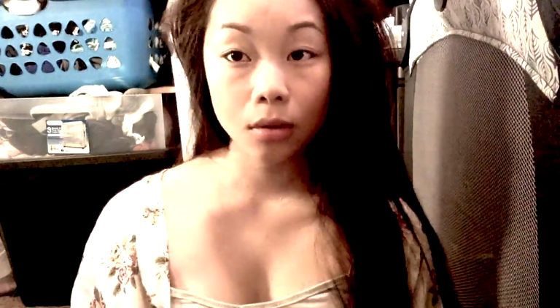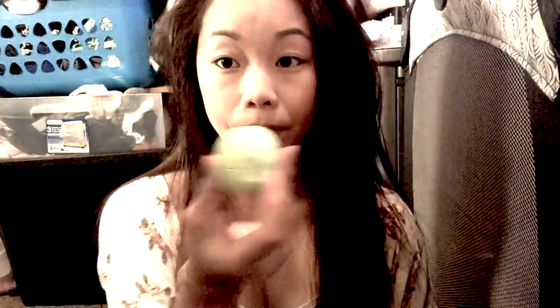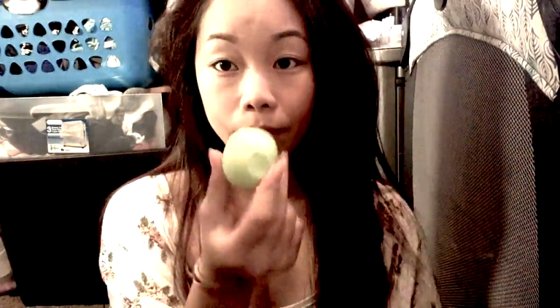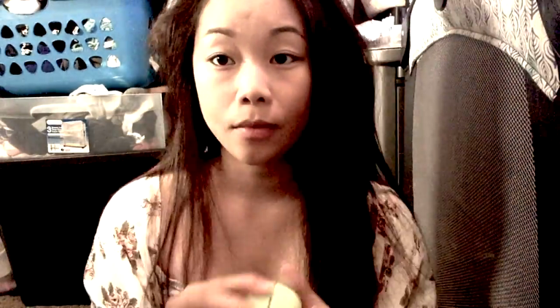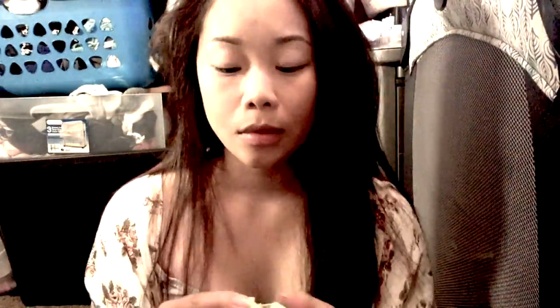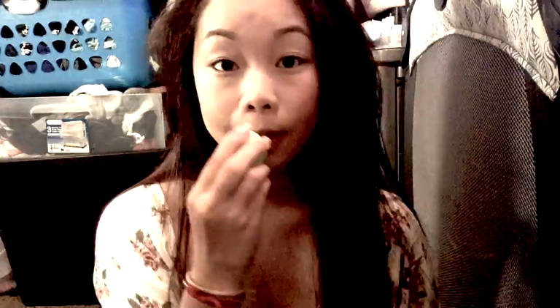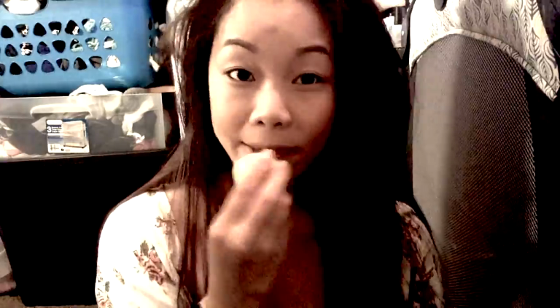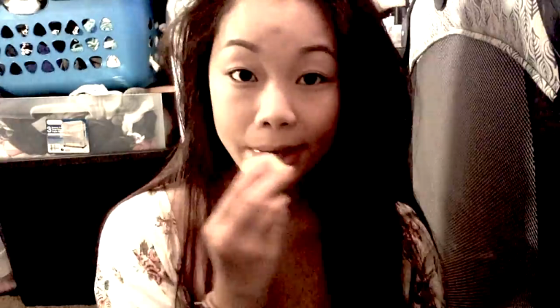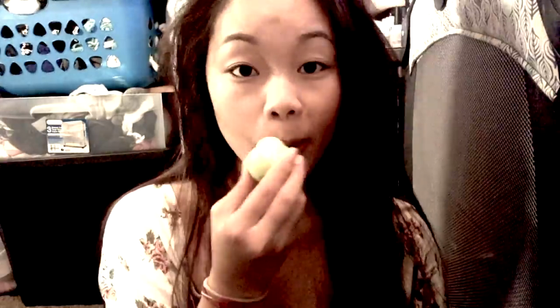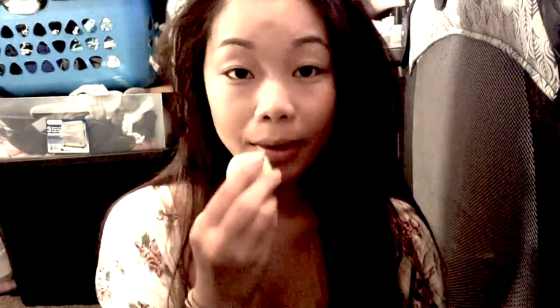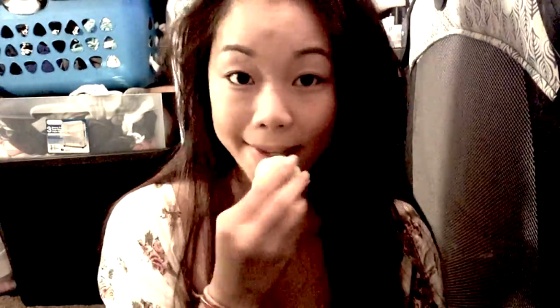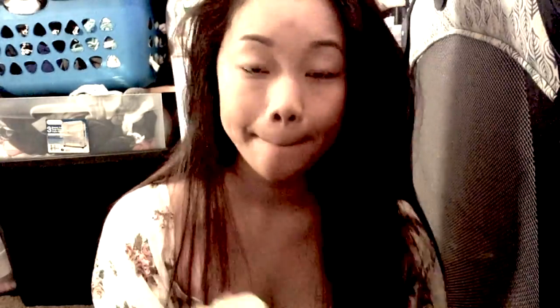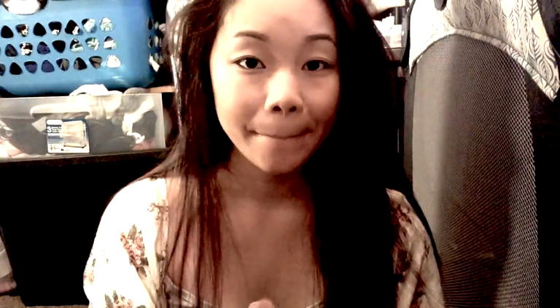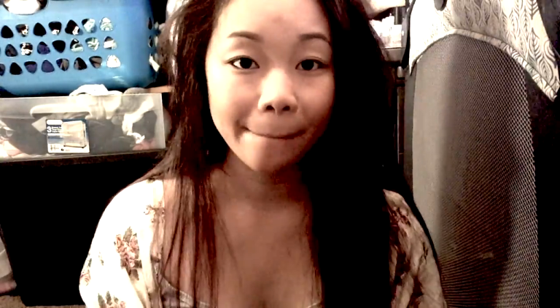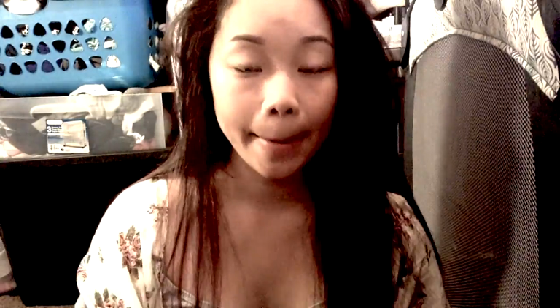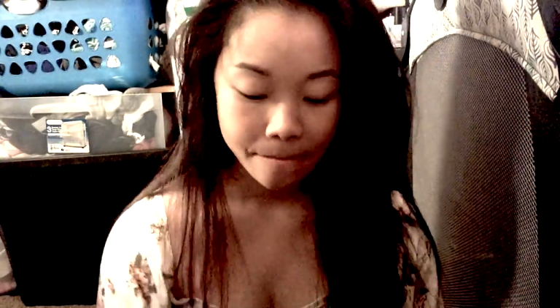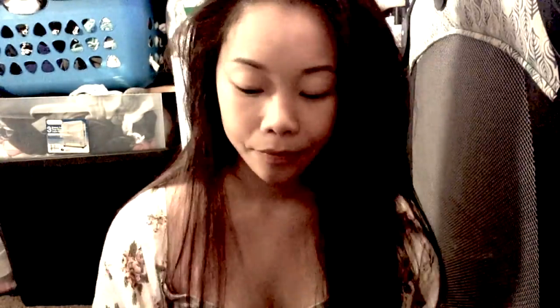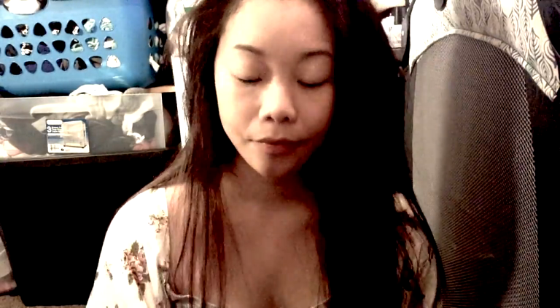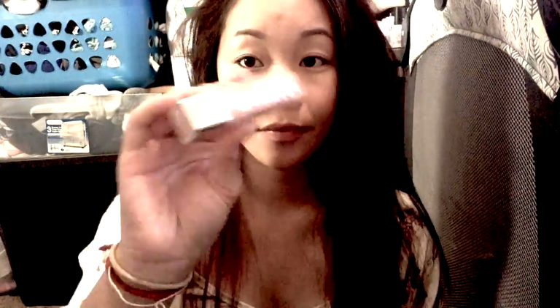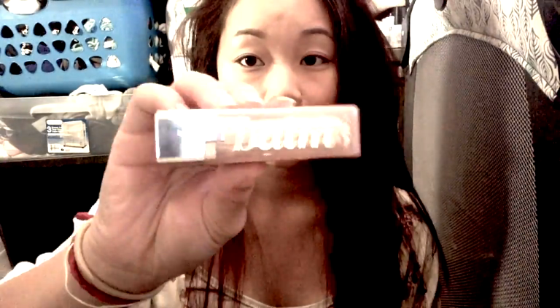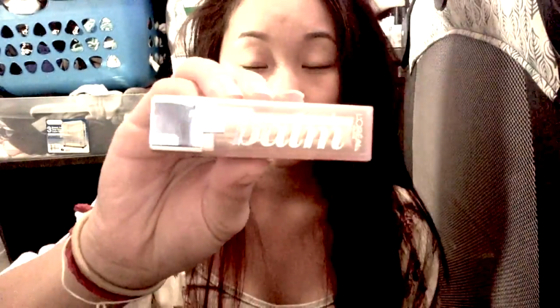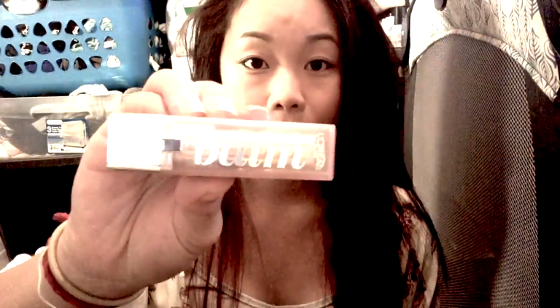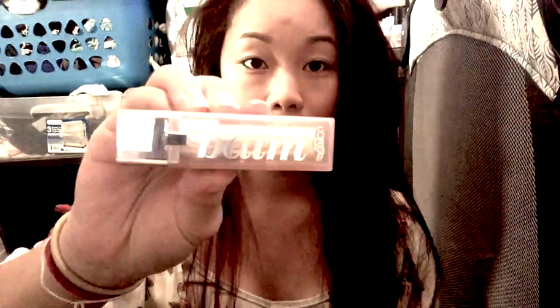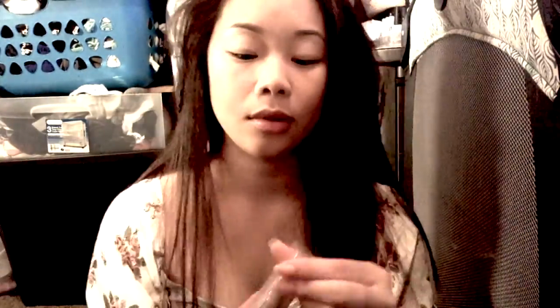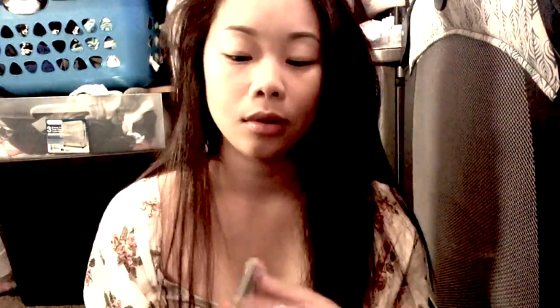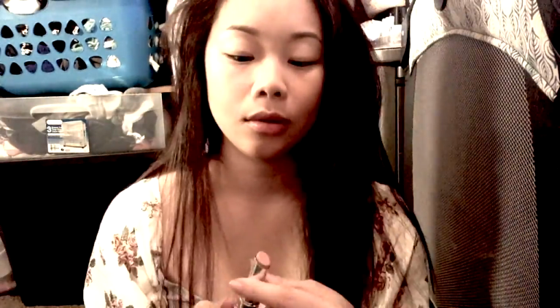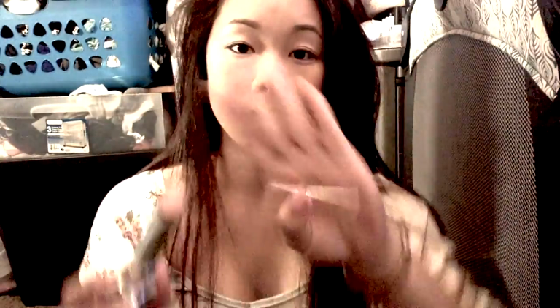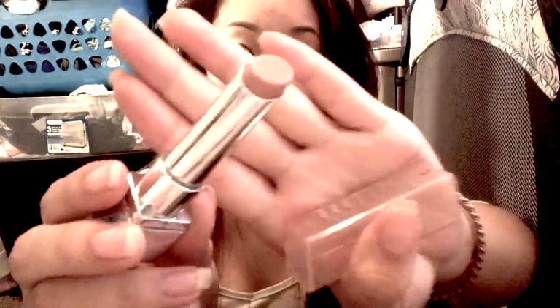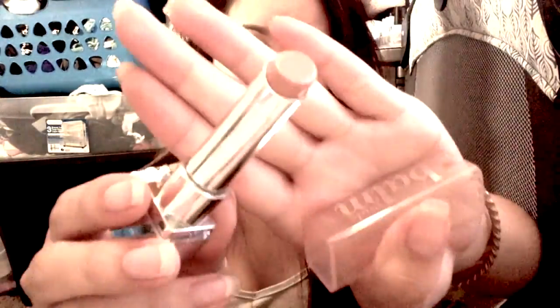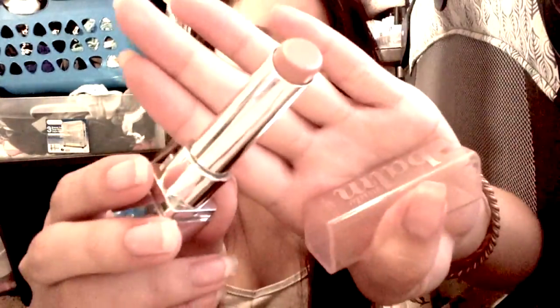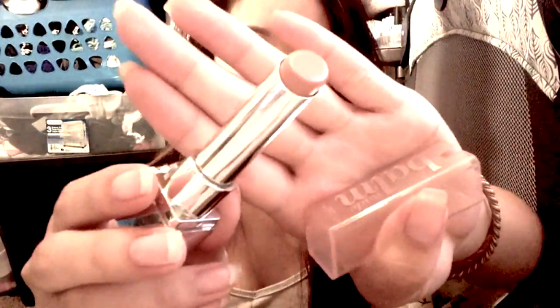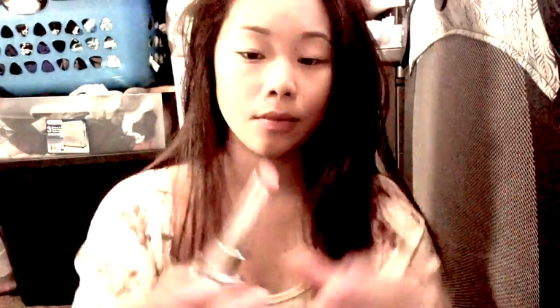Finally, before applying any lipstick, I like to apply a lip balm to keep my lips from drying out.